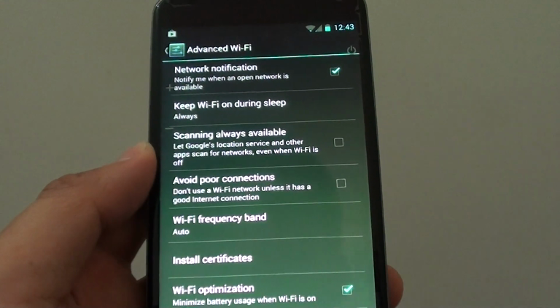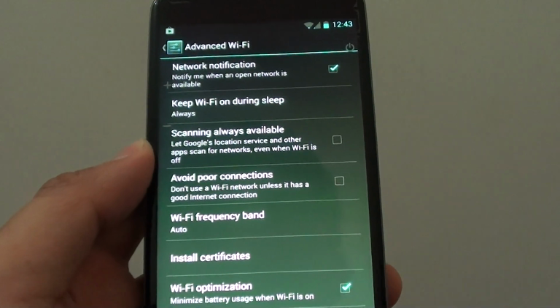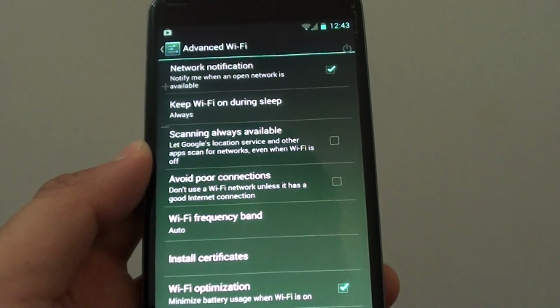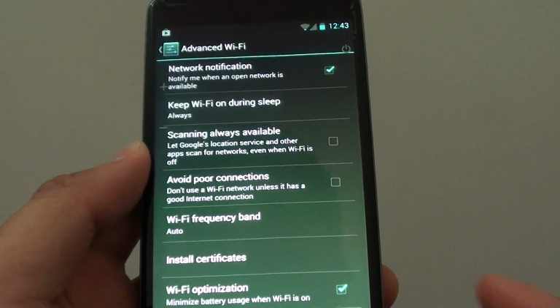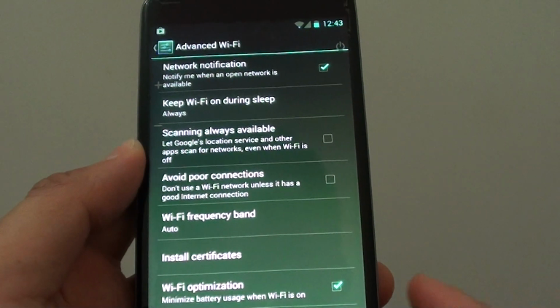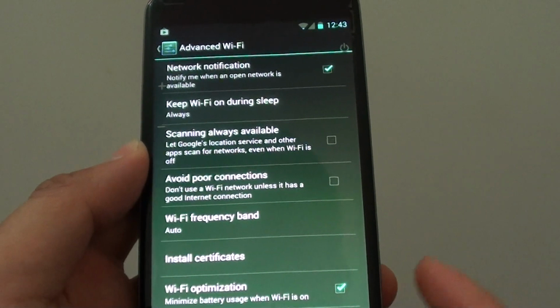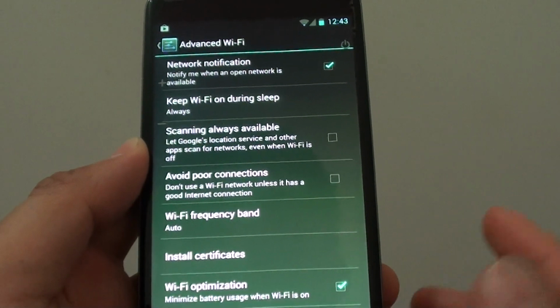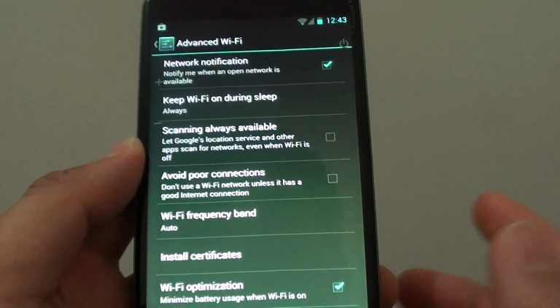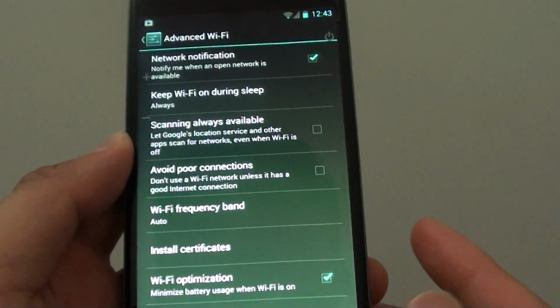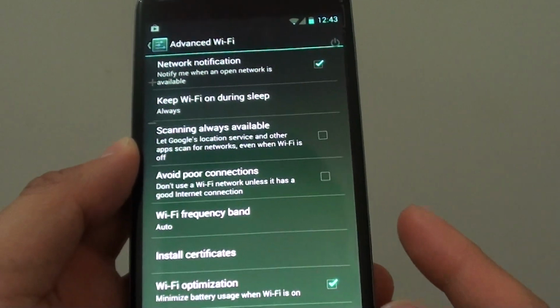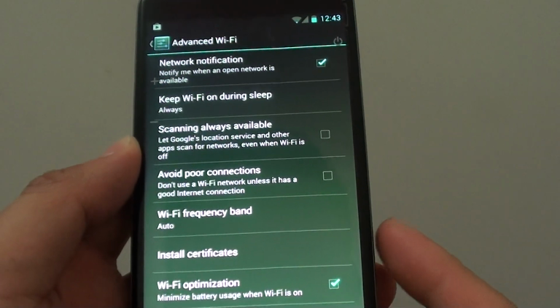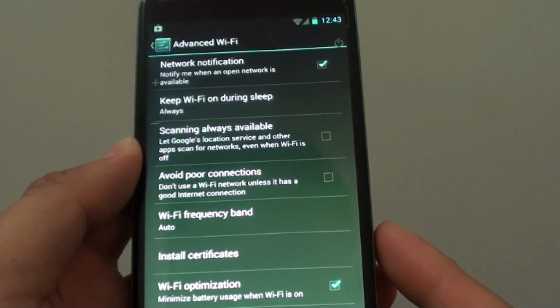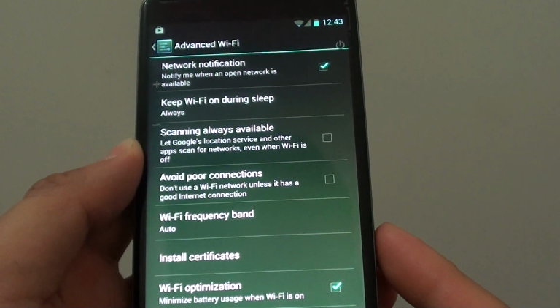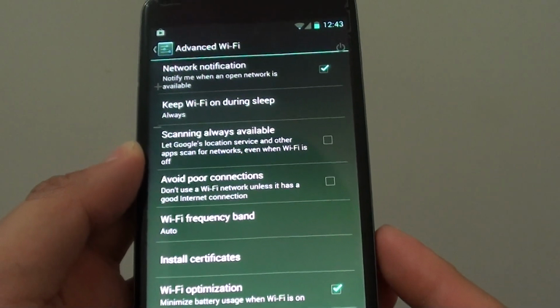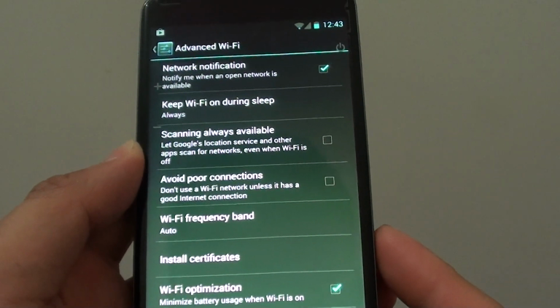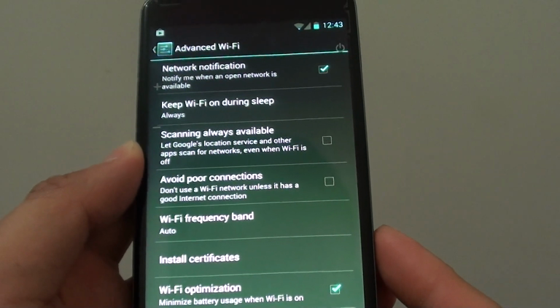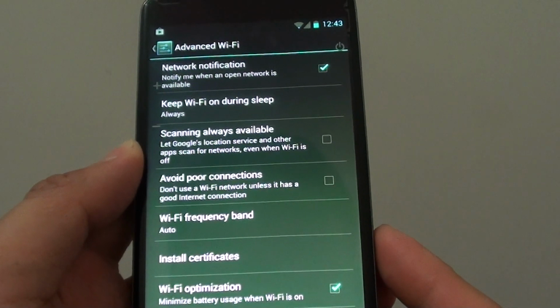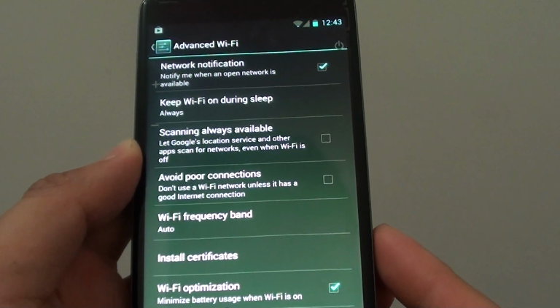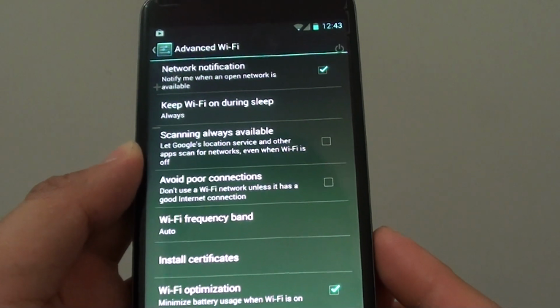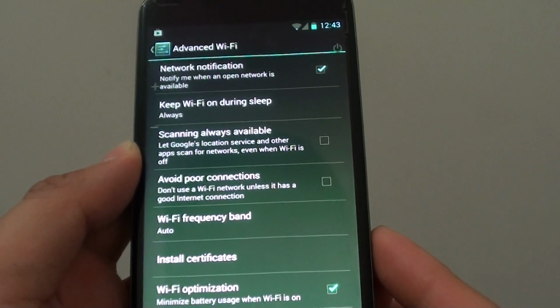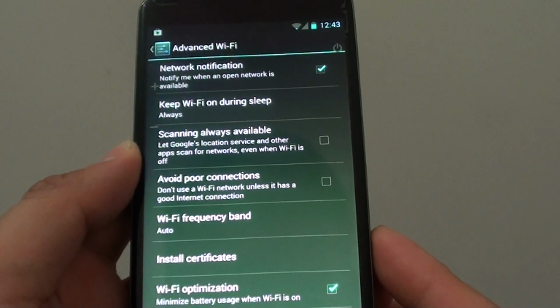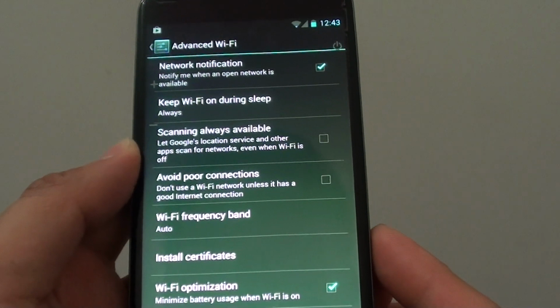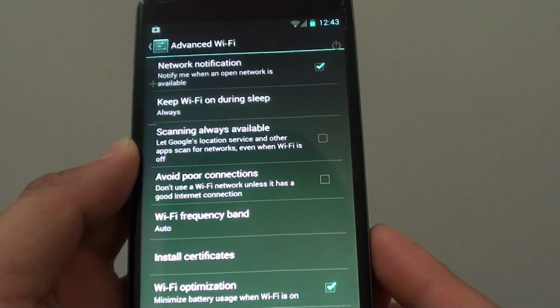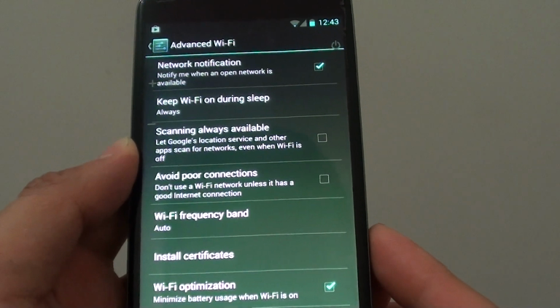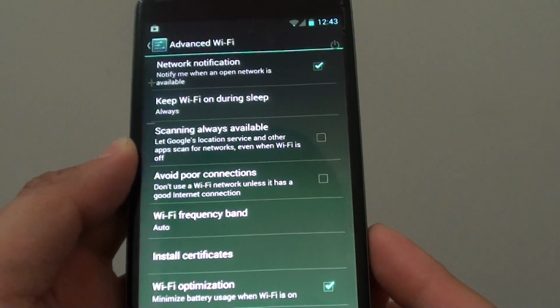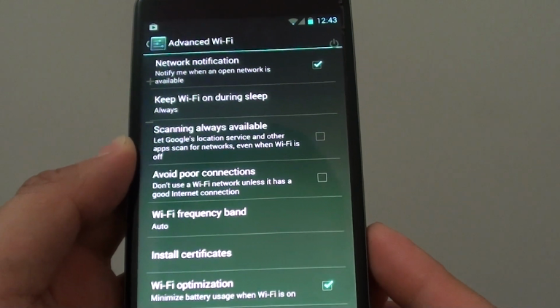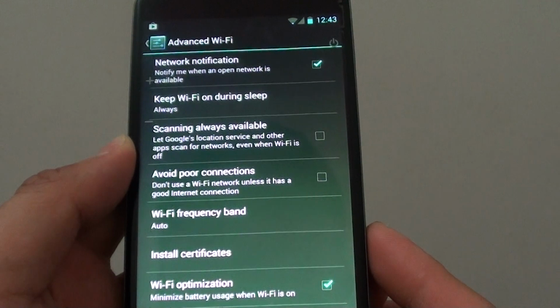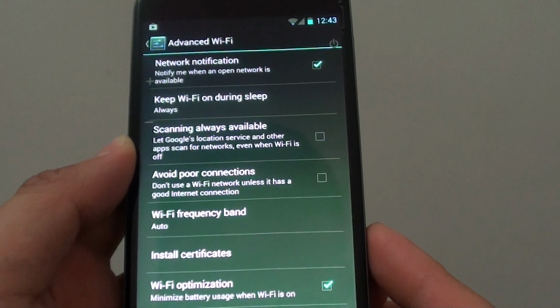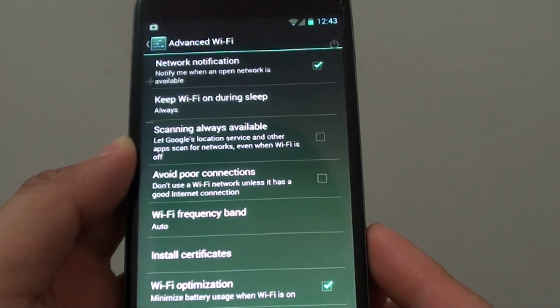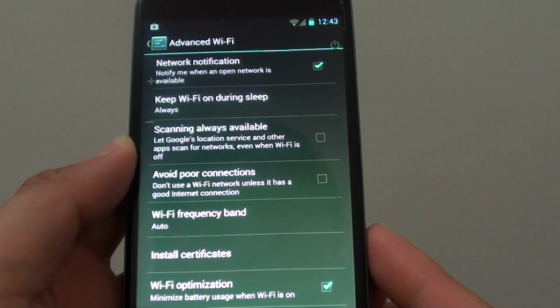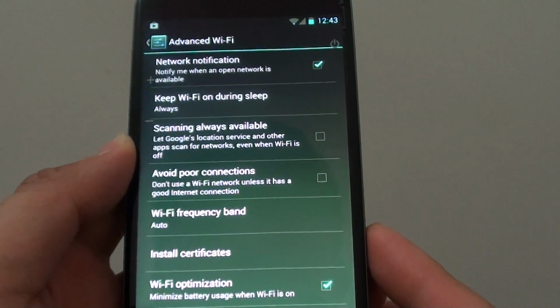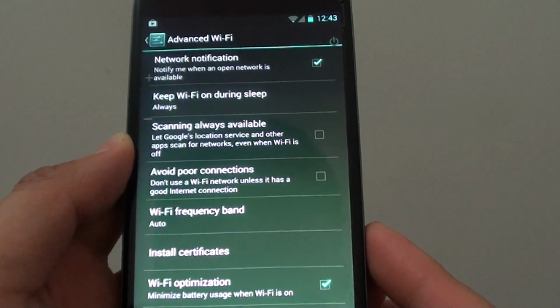How to keep WiFi on when the phone goes to sleep or when the screen turns off on the Nexus 4.